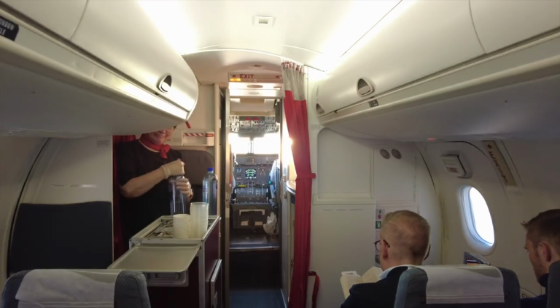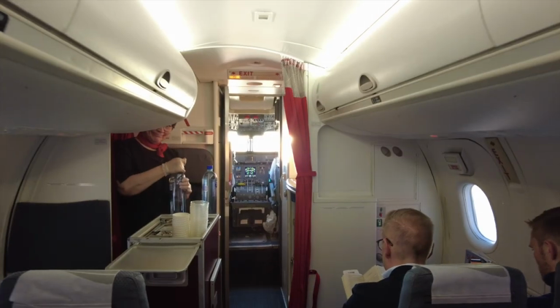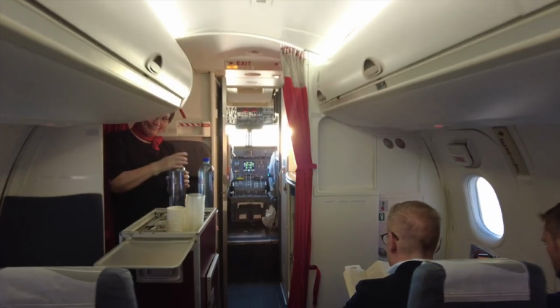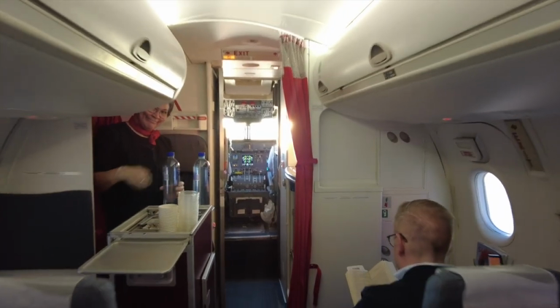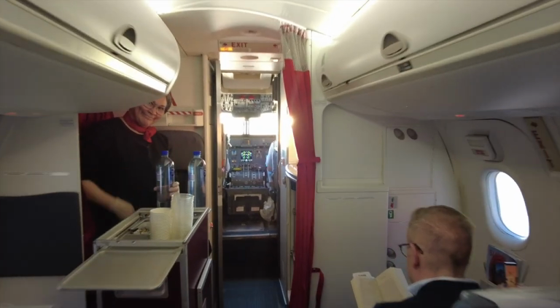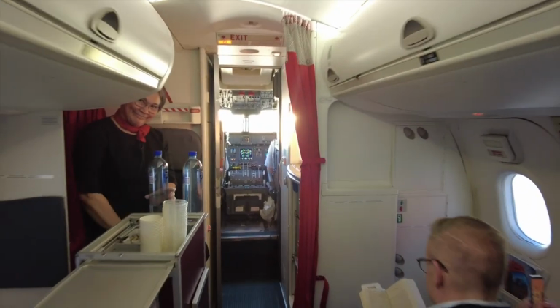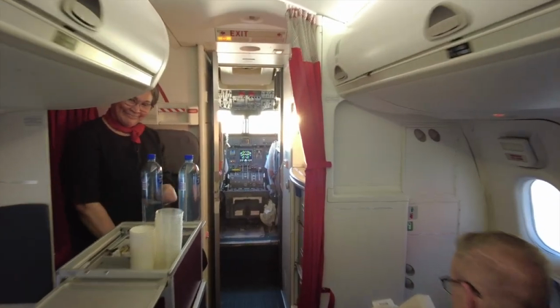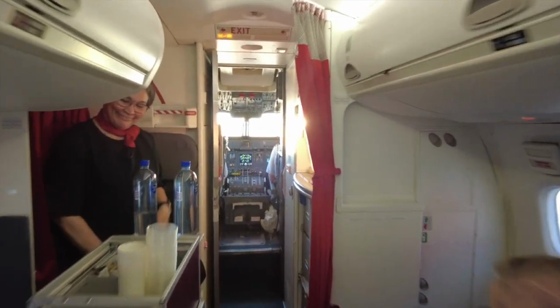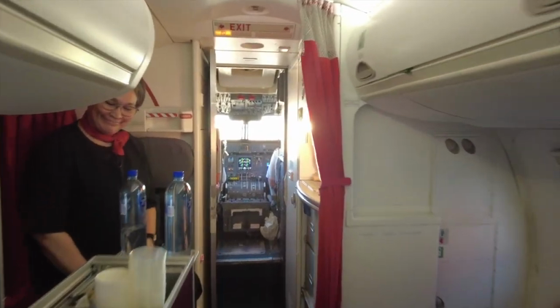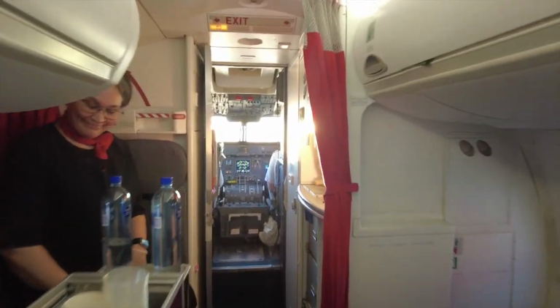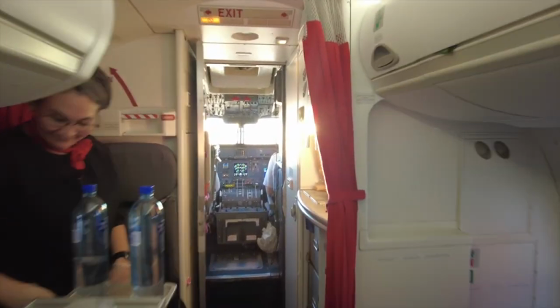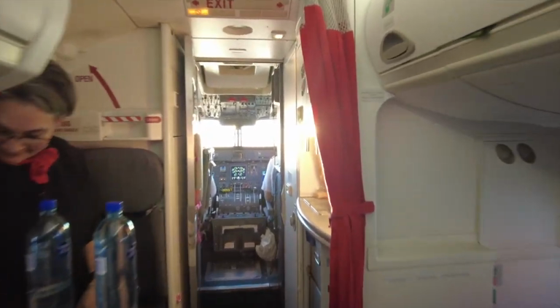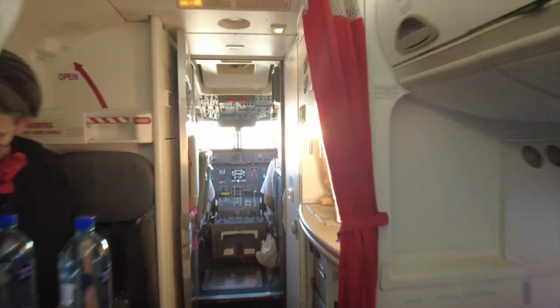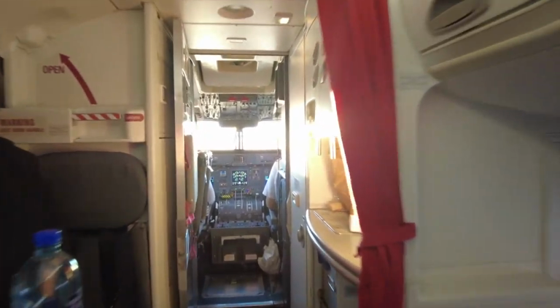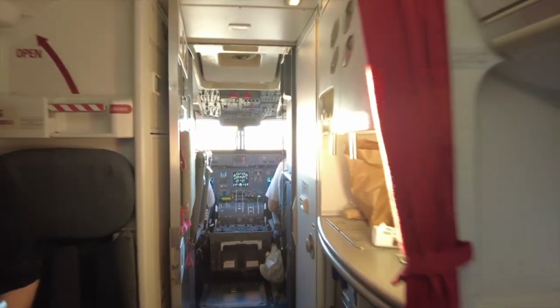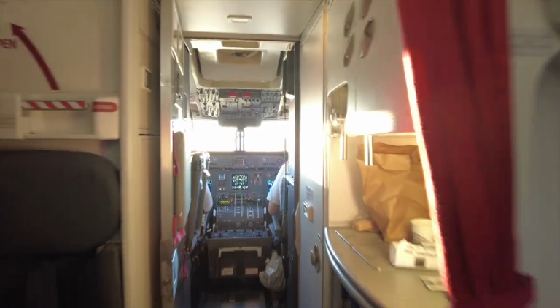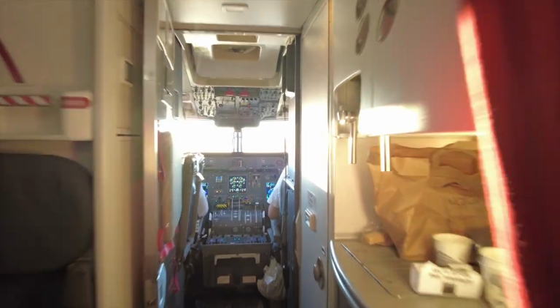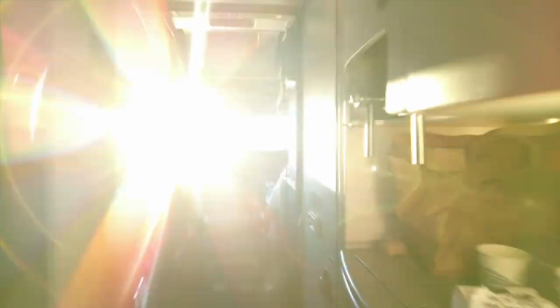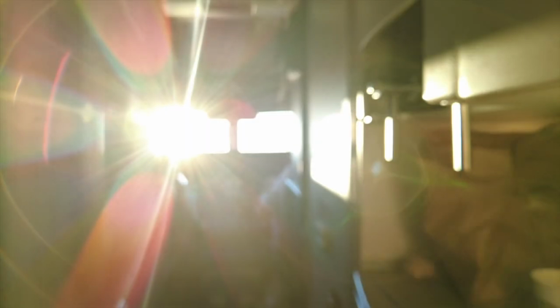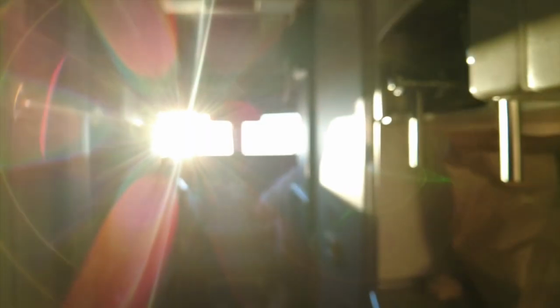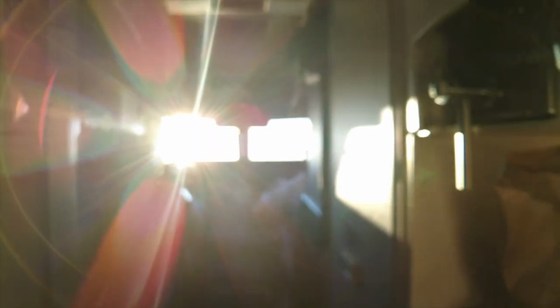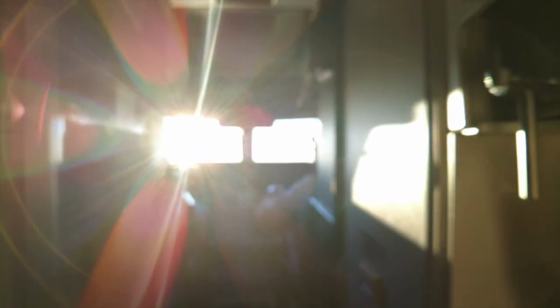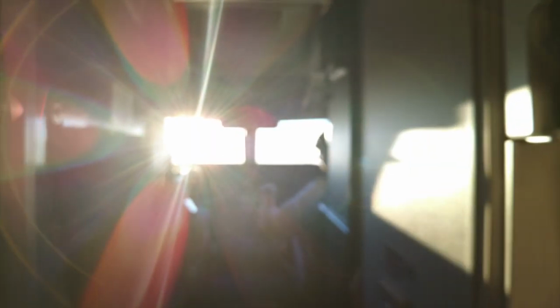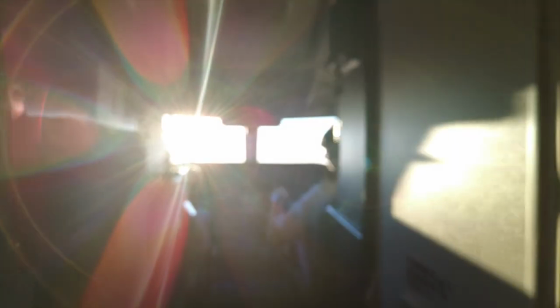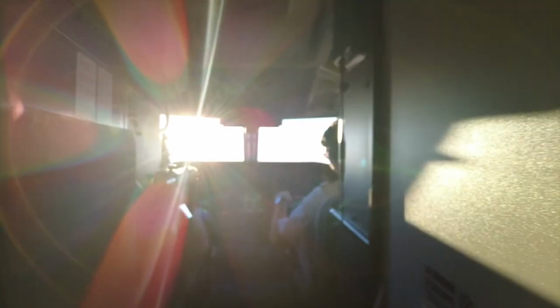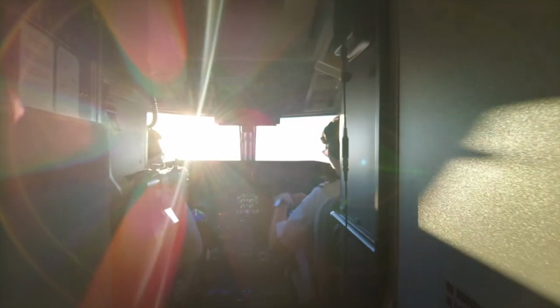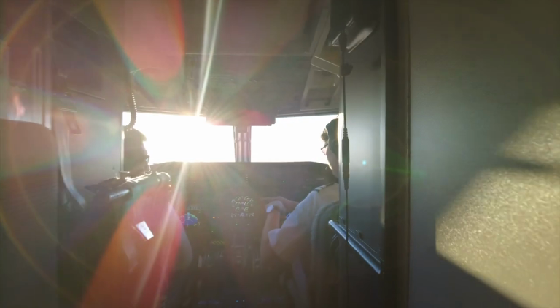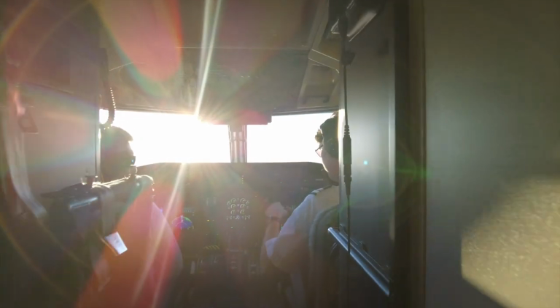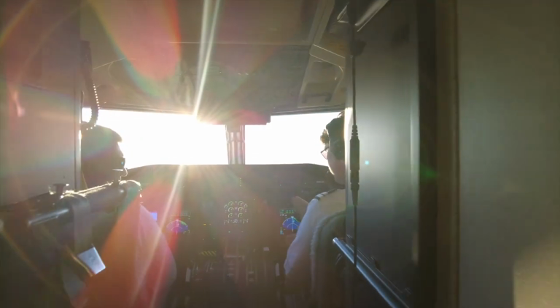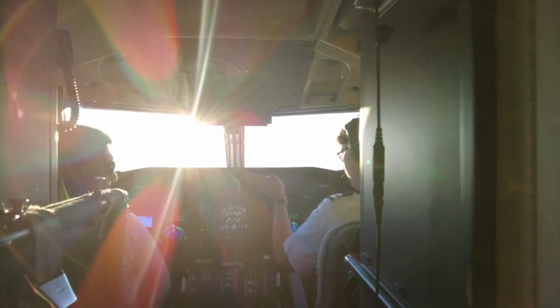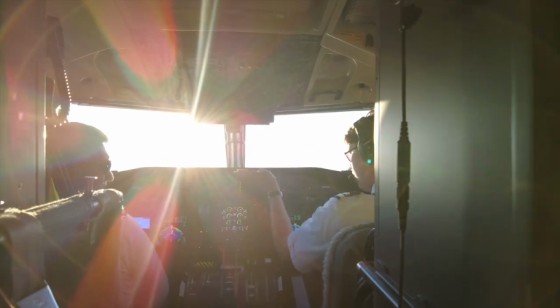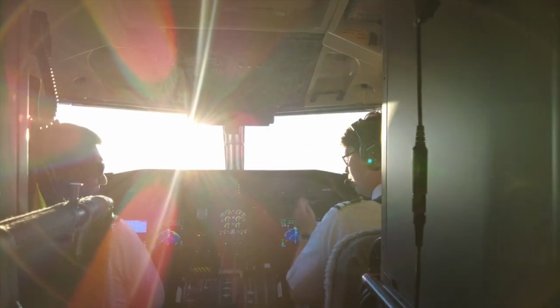However, as an apology, any passenger who wished to could visit the cockpit. A dream come true.